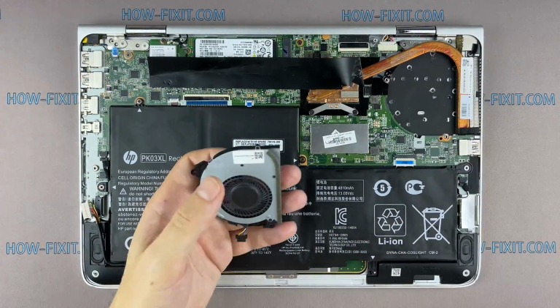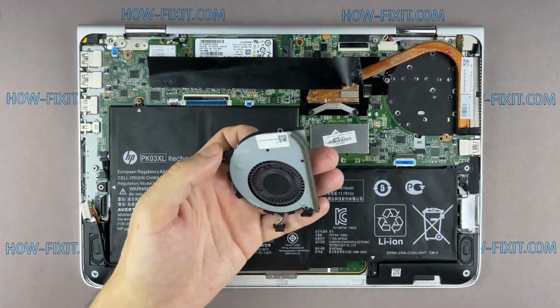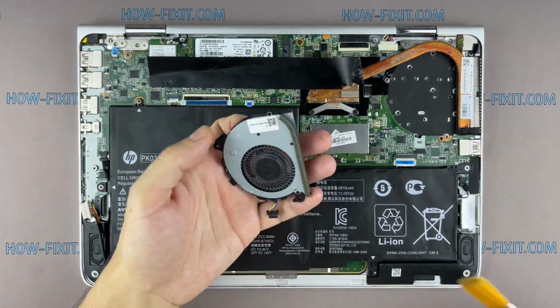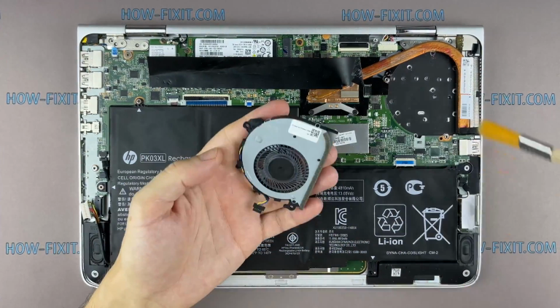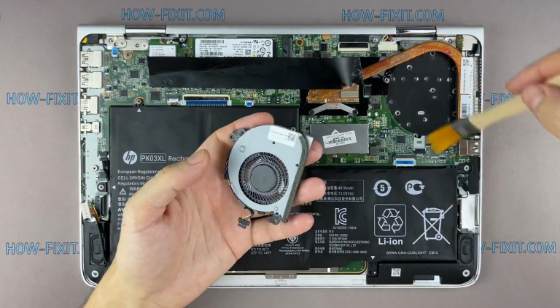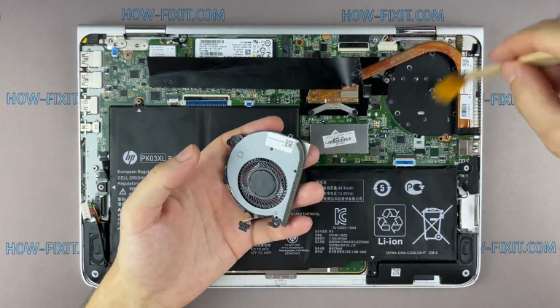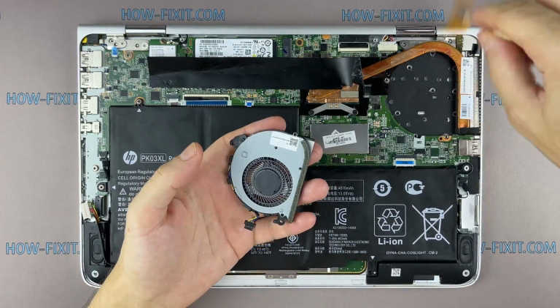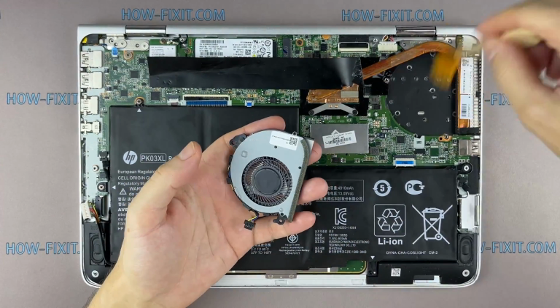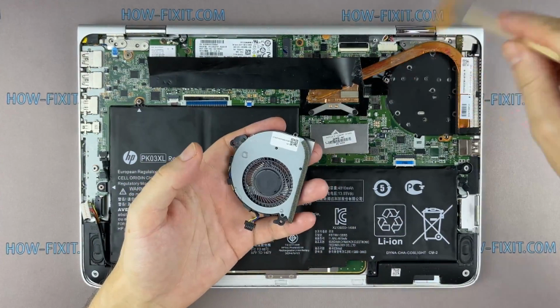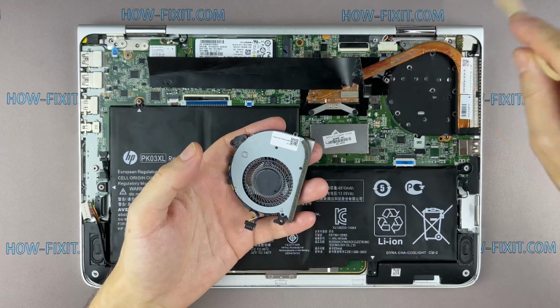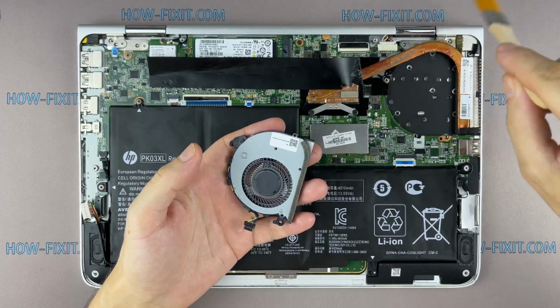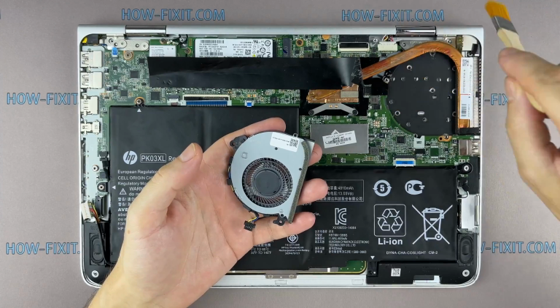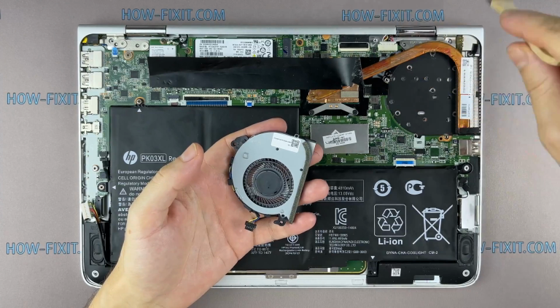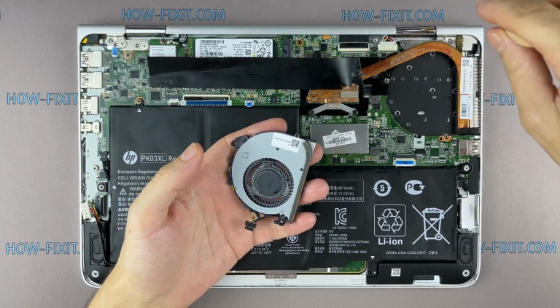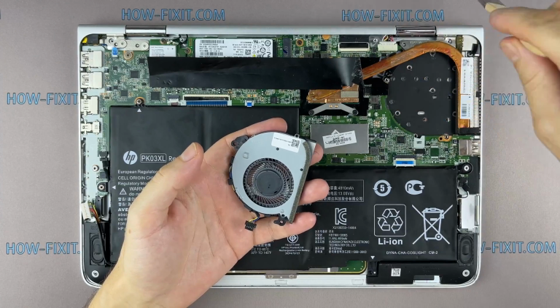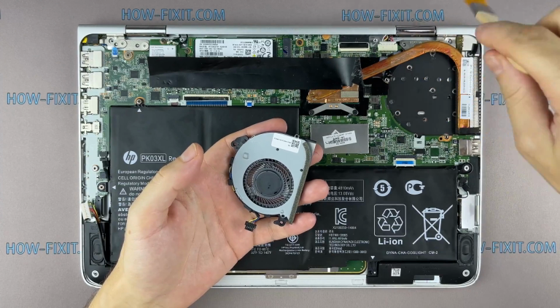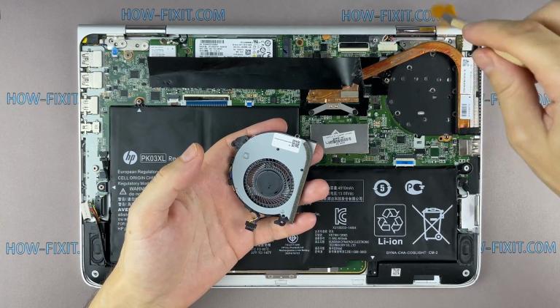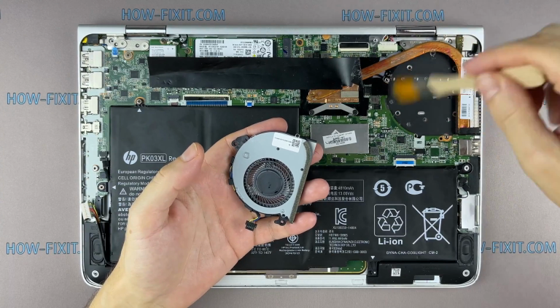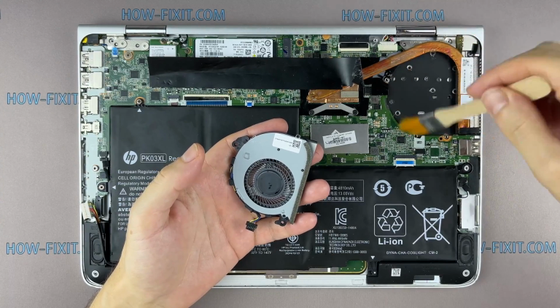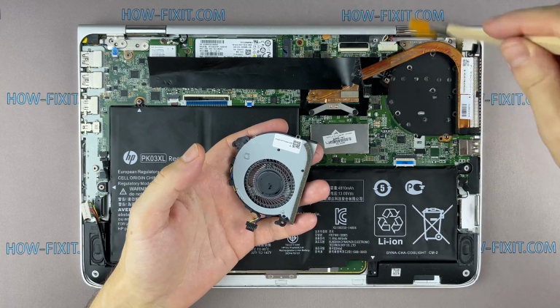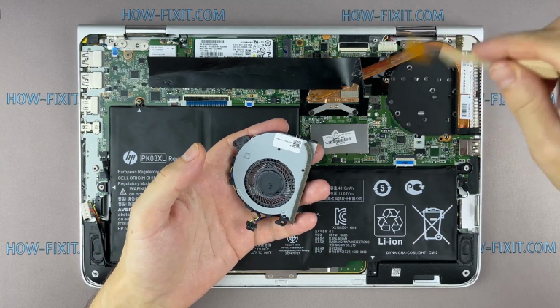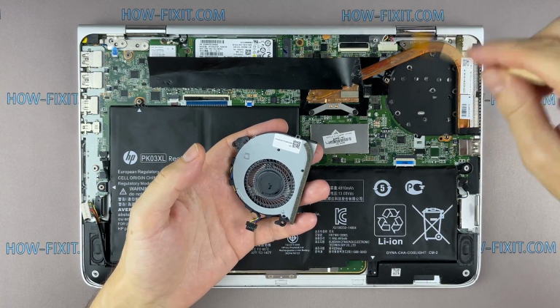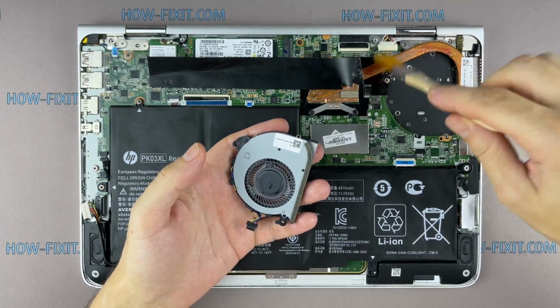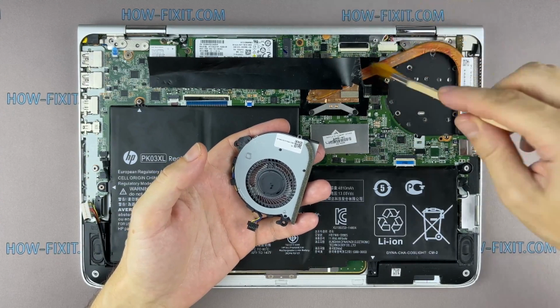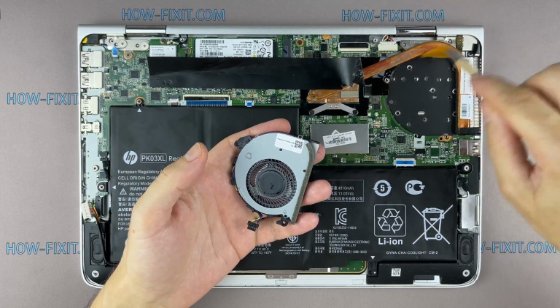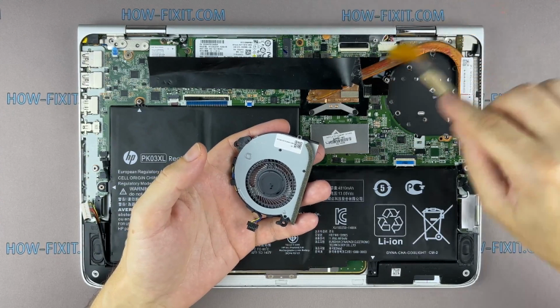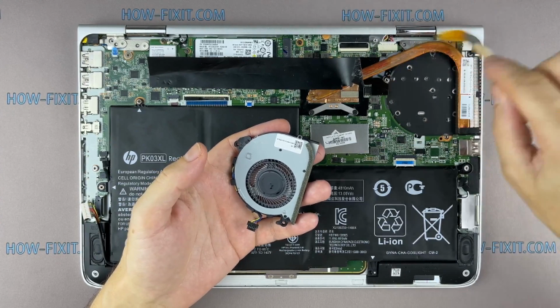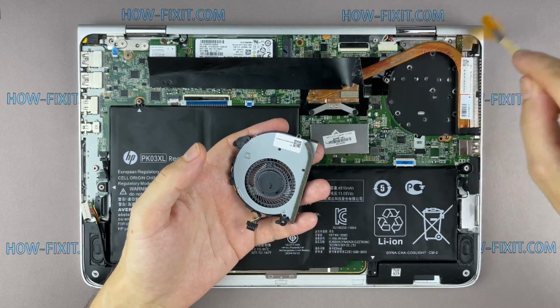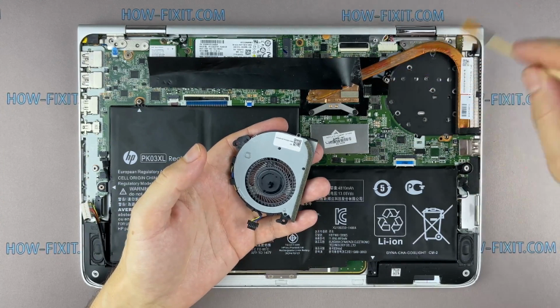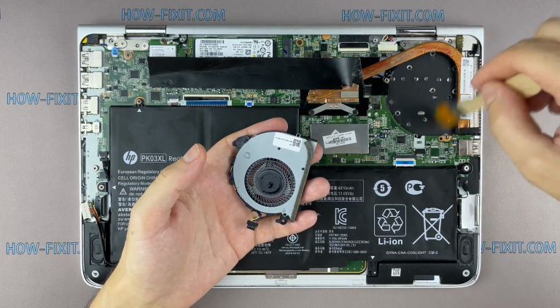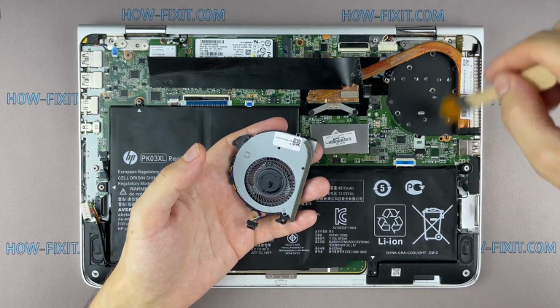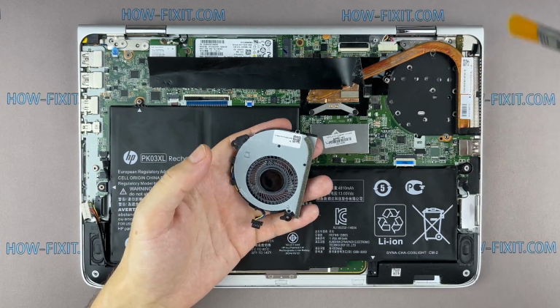Remove all dust from the radiator and fan.